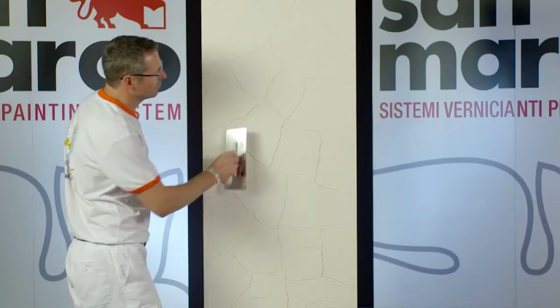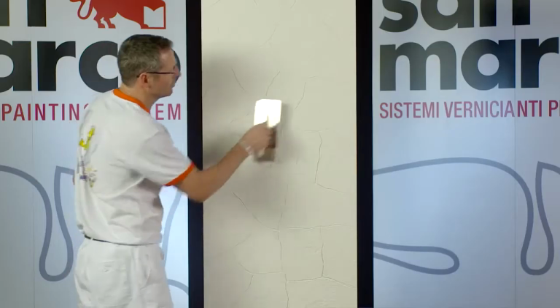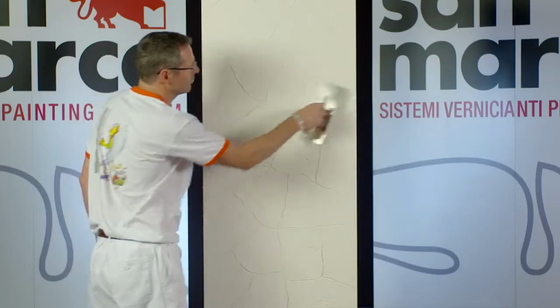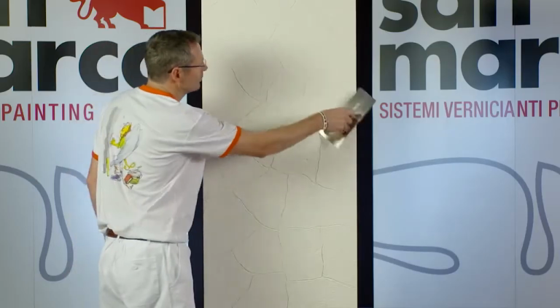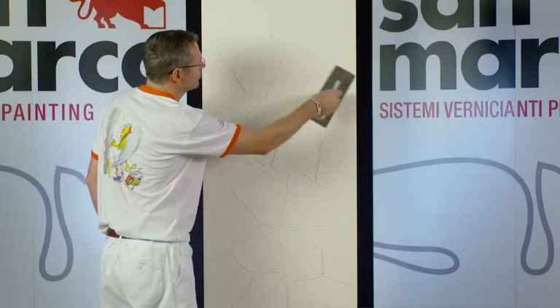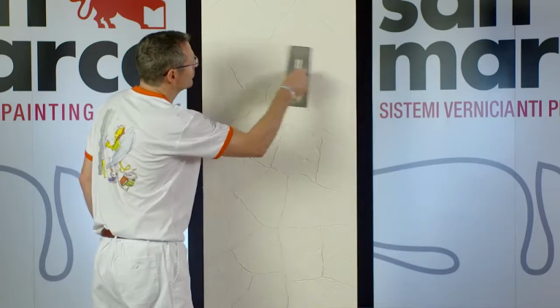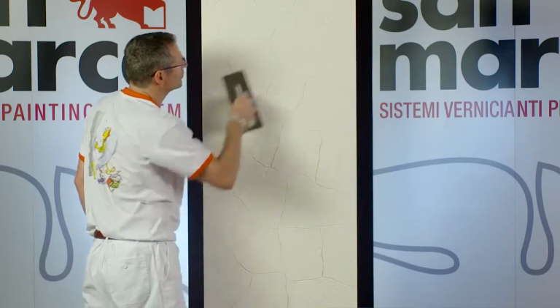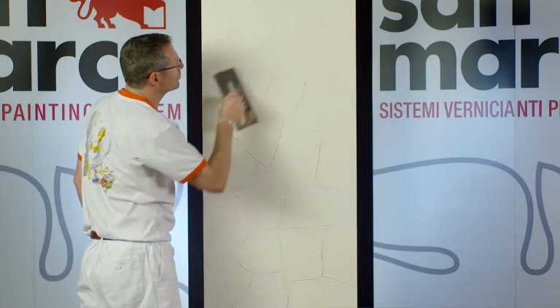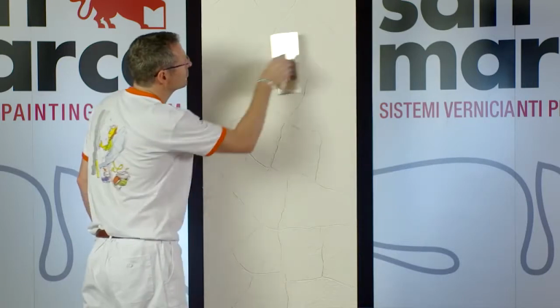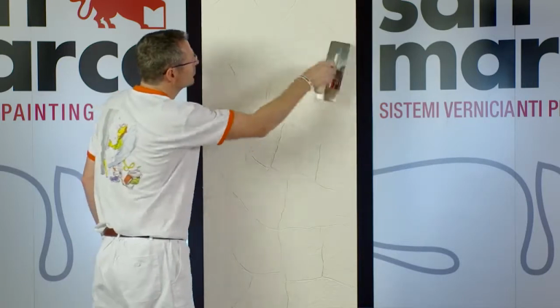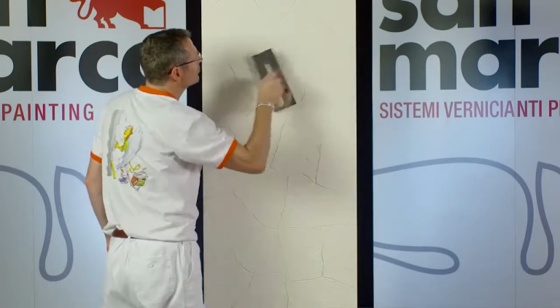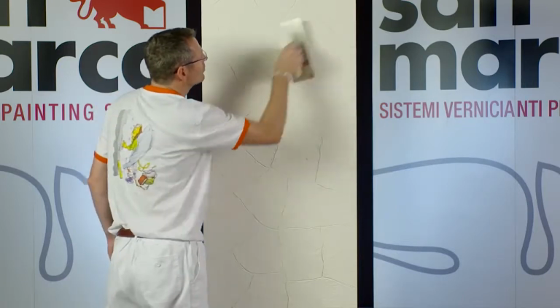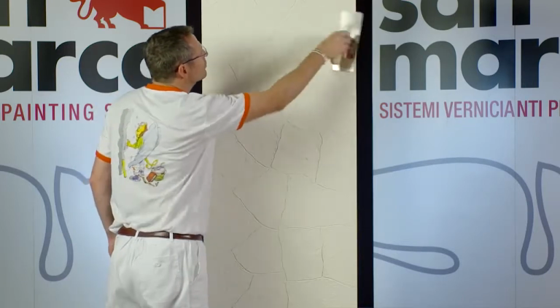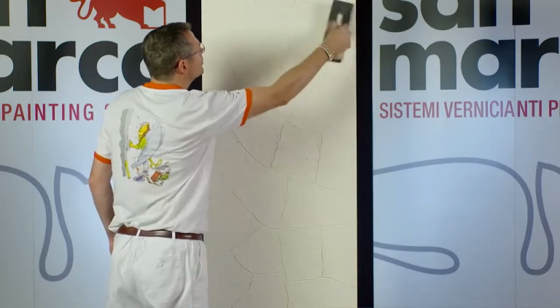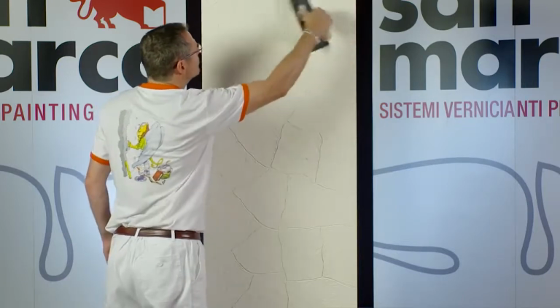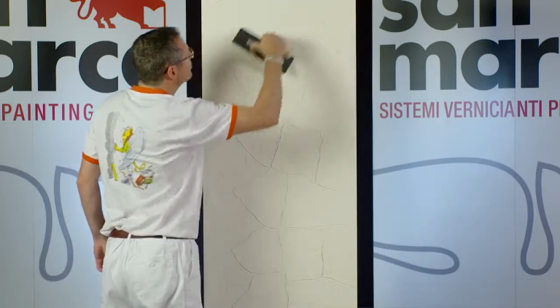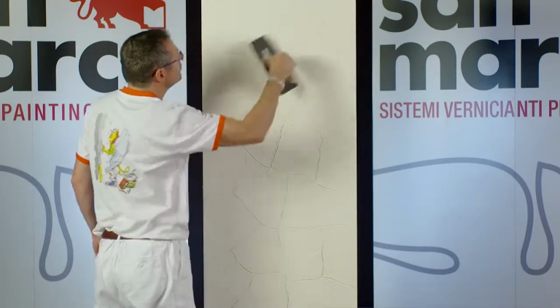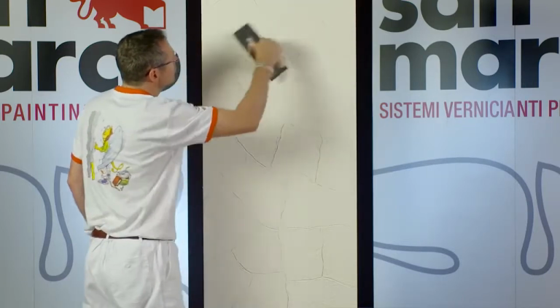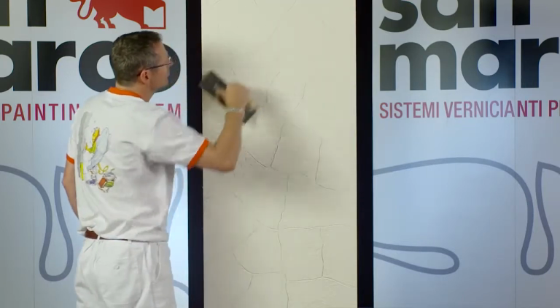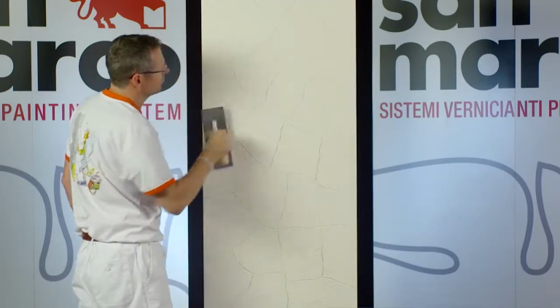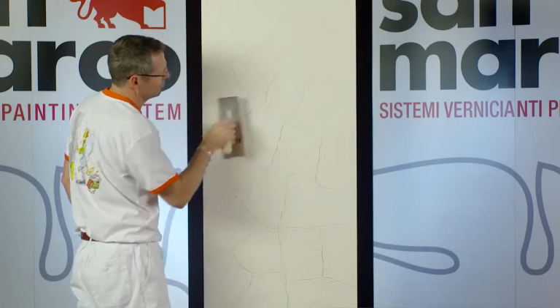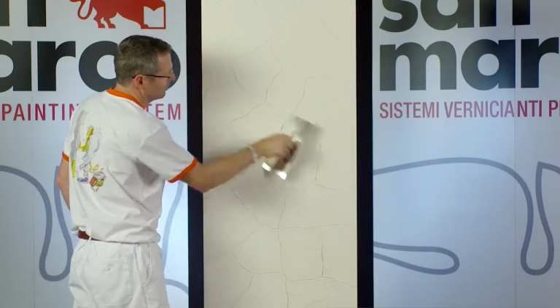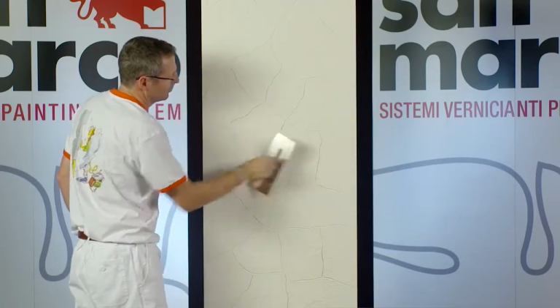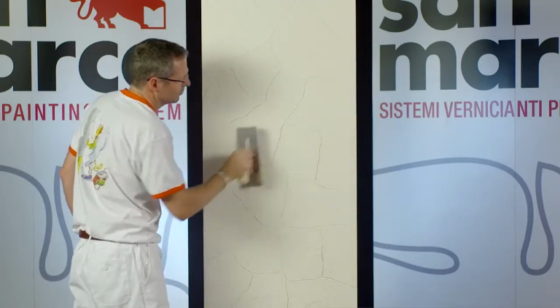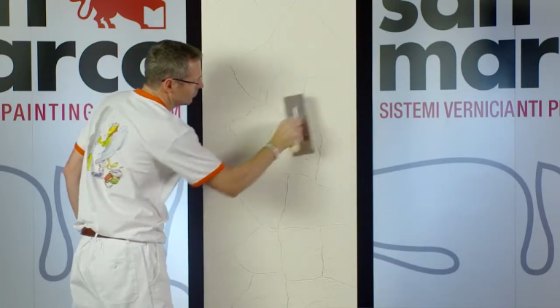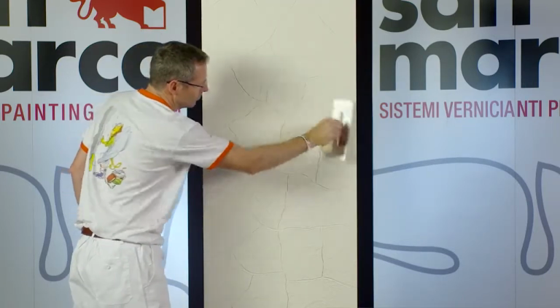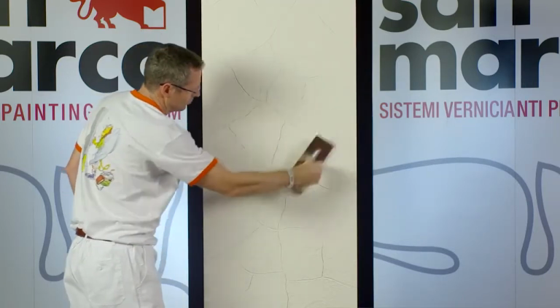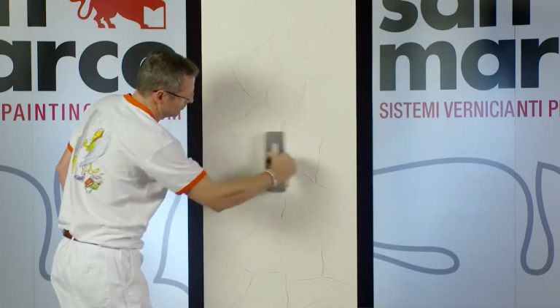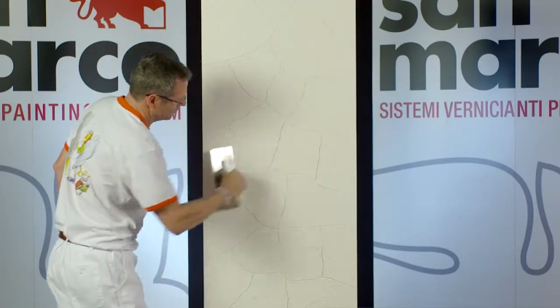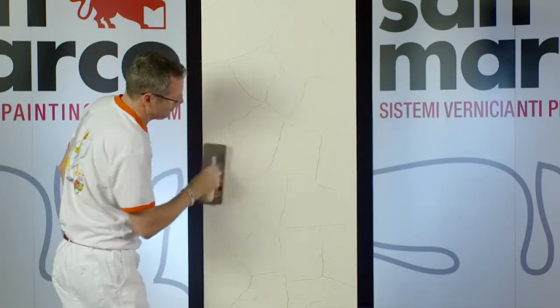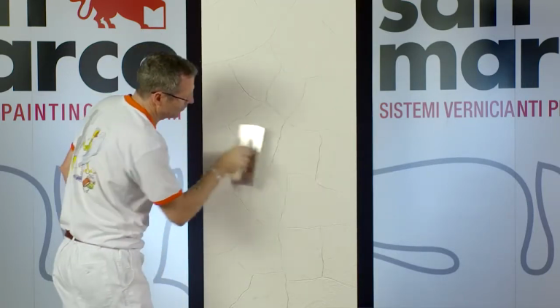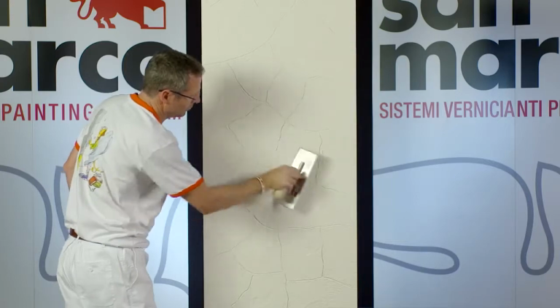Once dried, smooth the surface, removing the ridges in excess by stainless steel trowel.